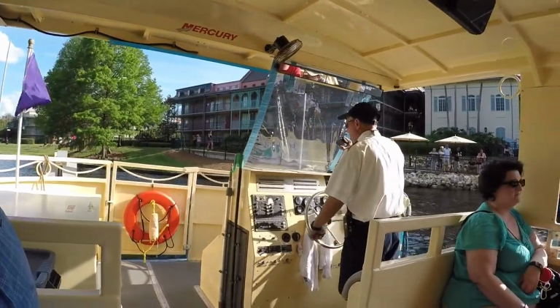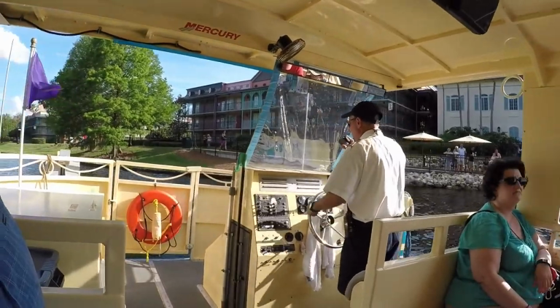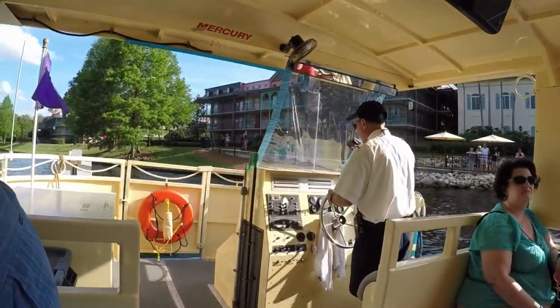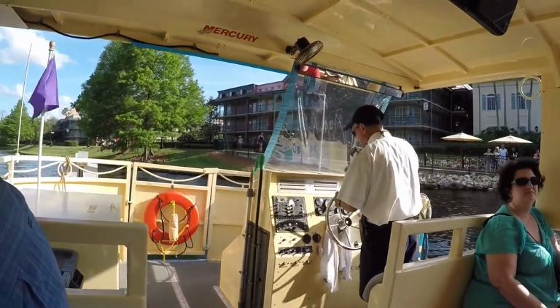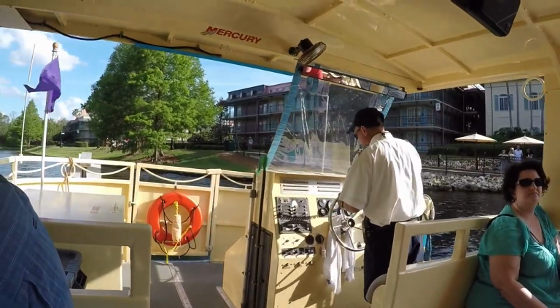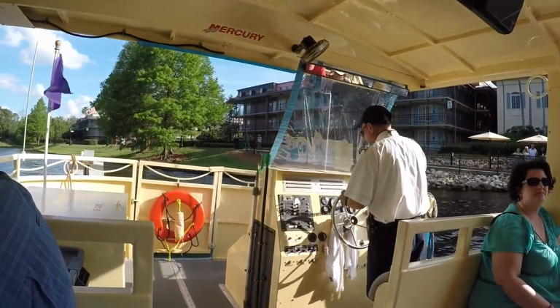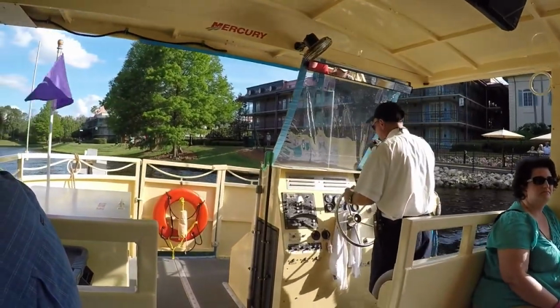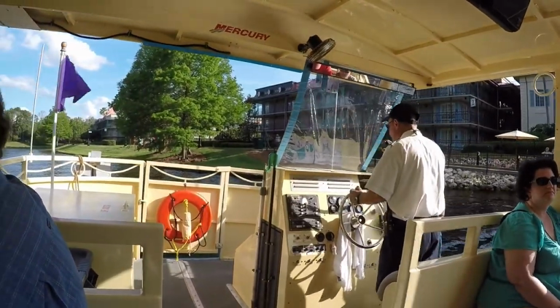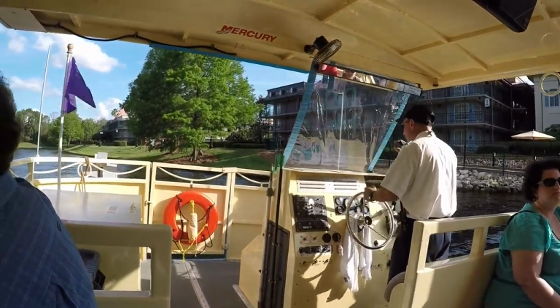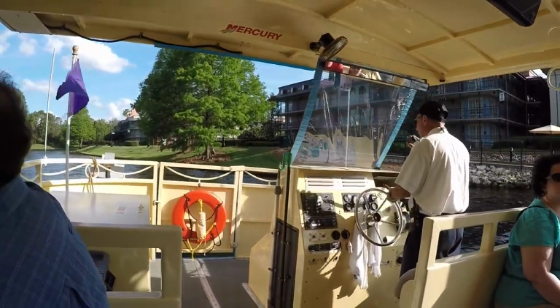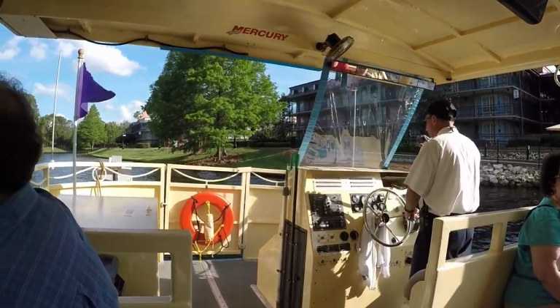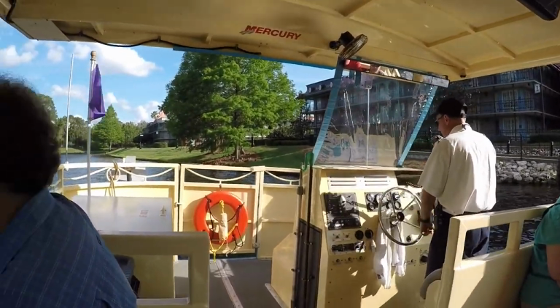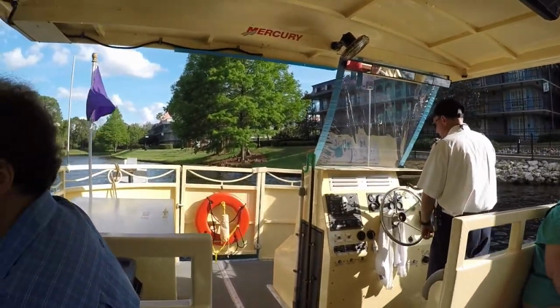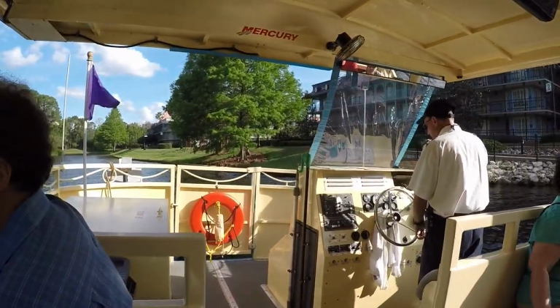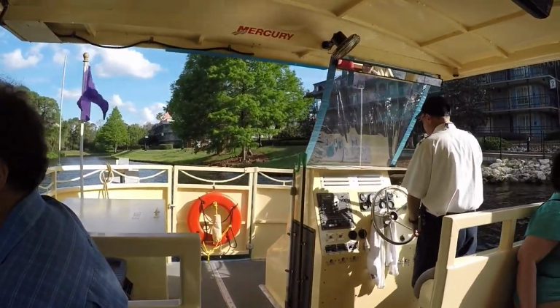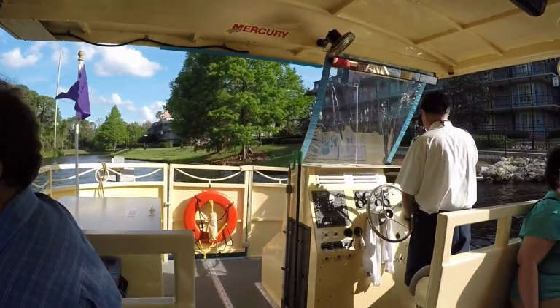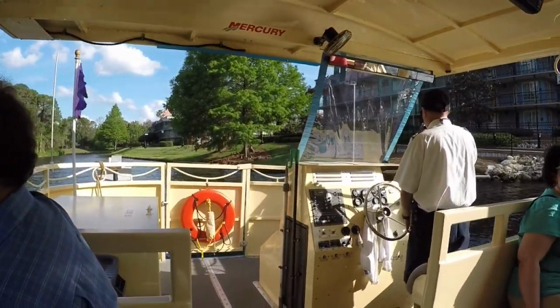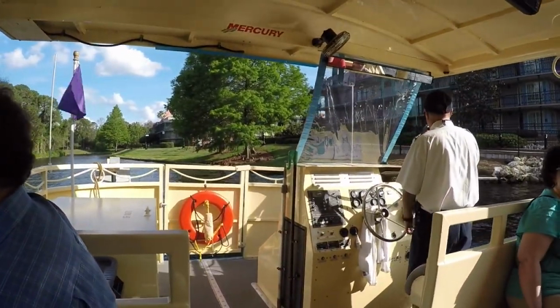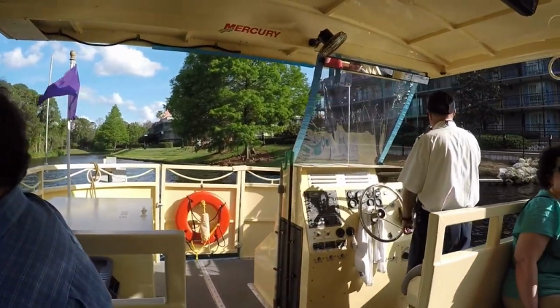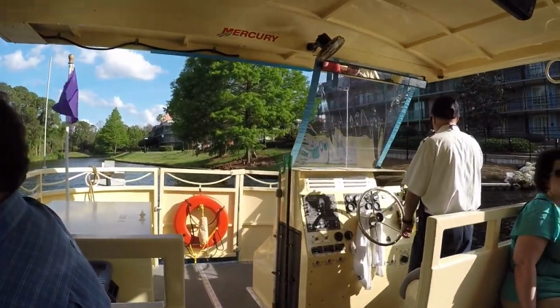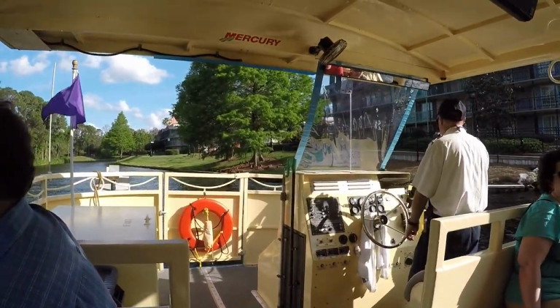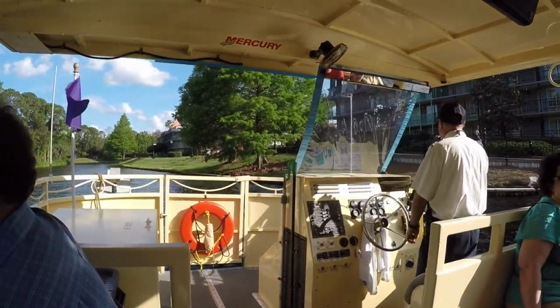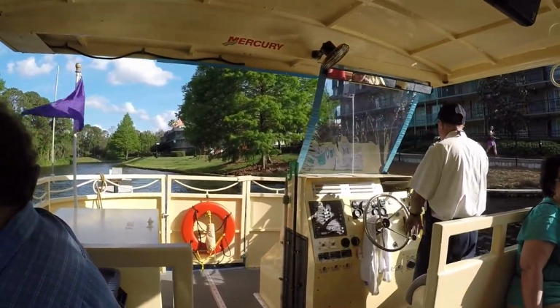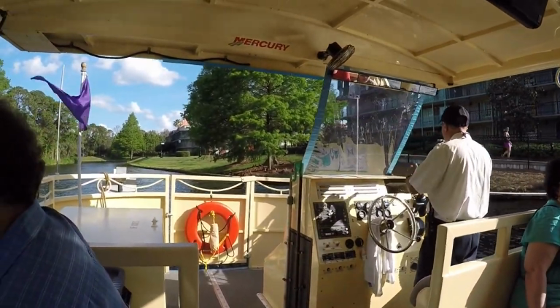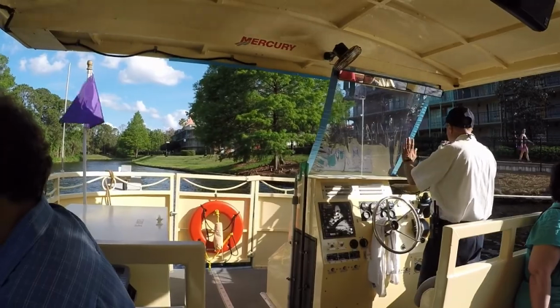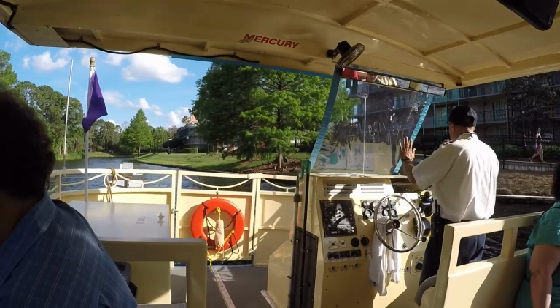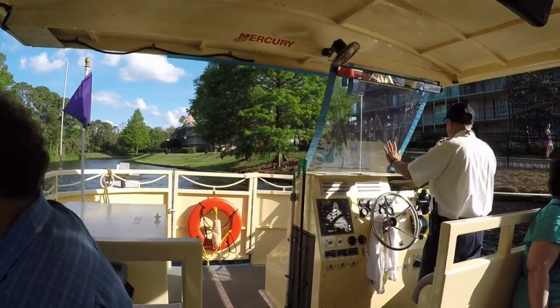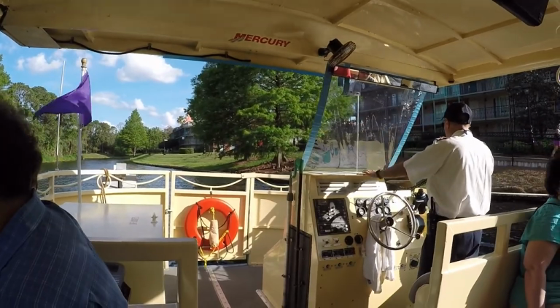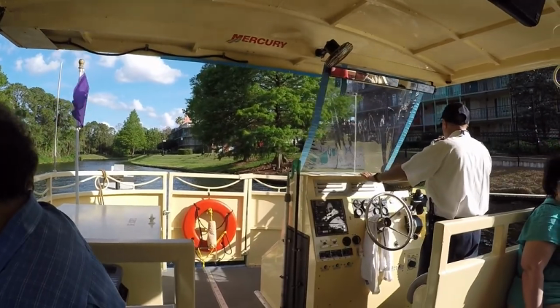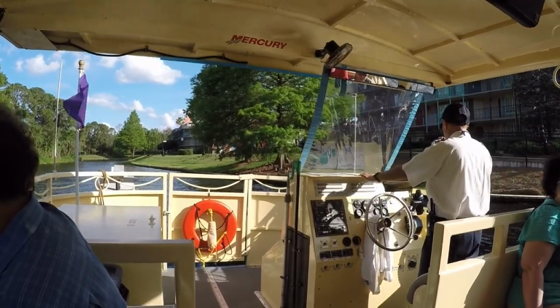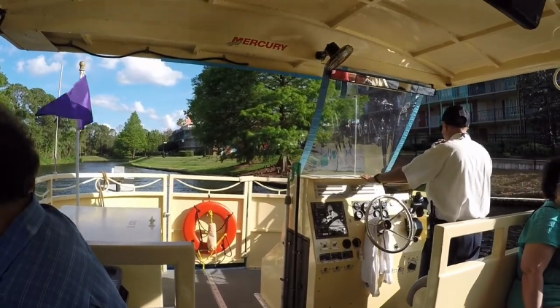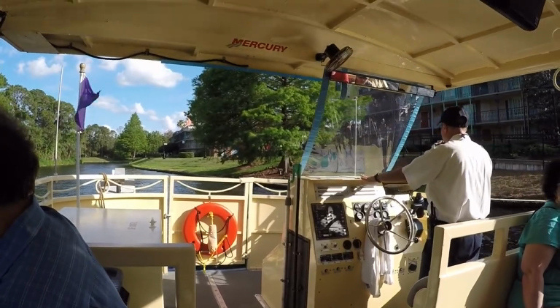Welcome aboard, folks. We're heading to the downtown two-hour marketplace. Sit back and enjoy the ride.